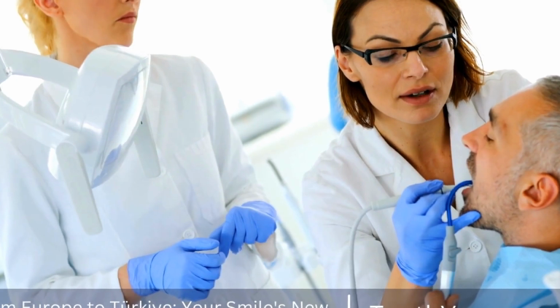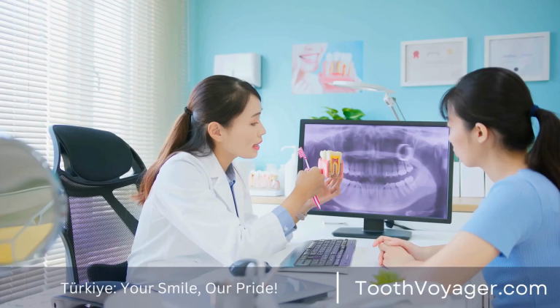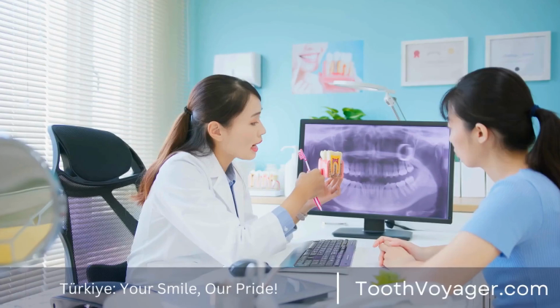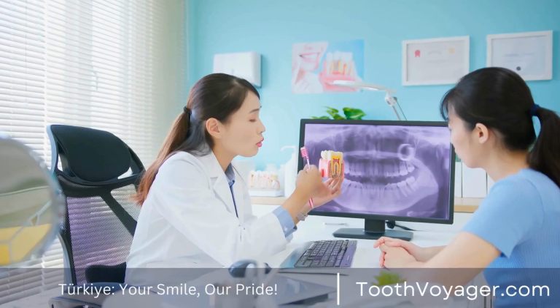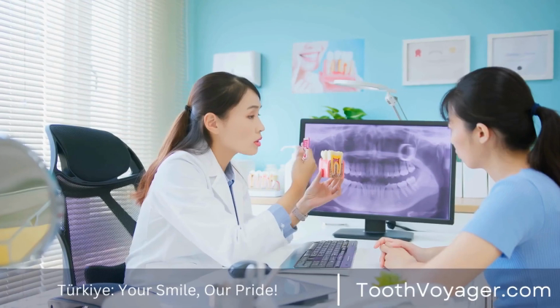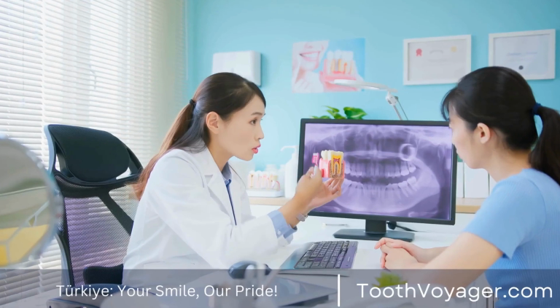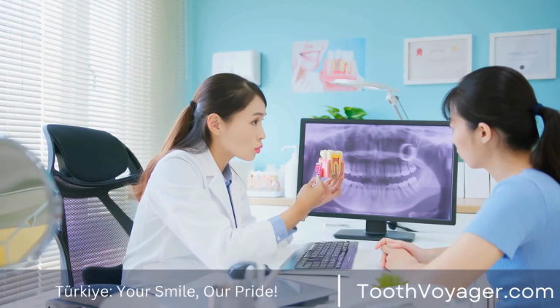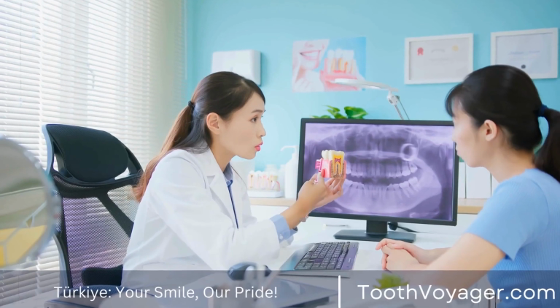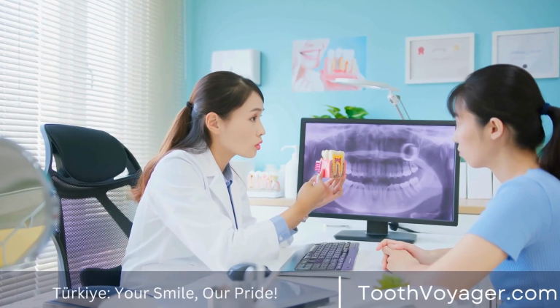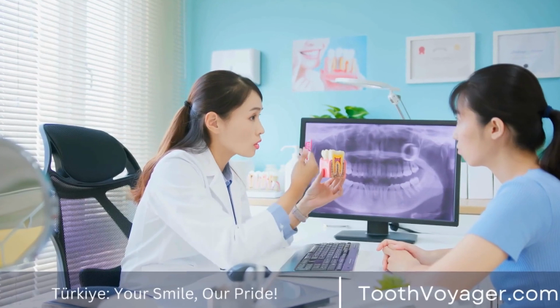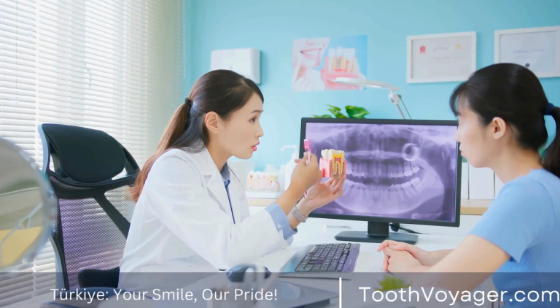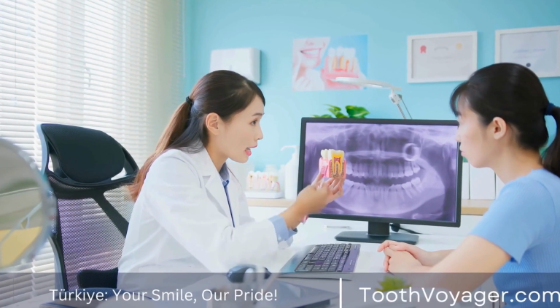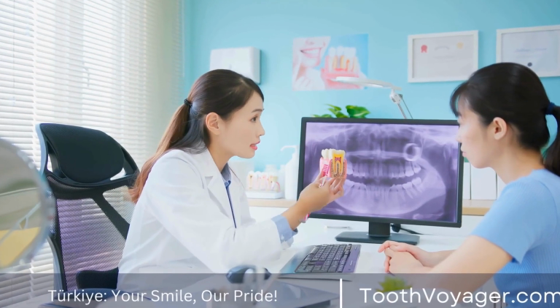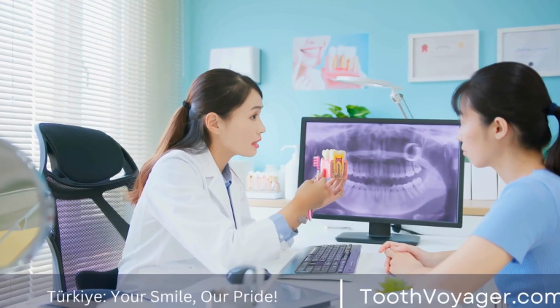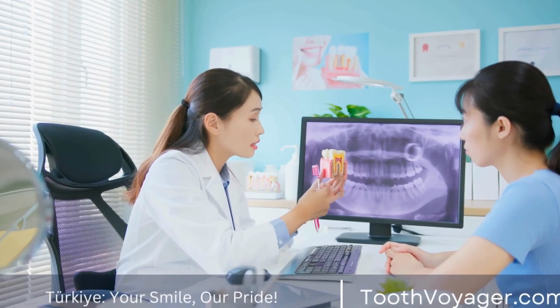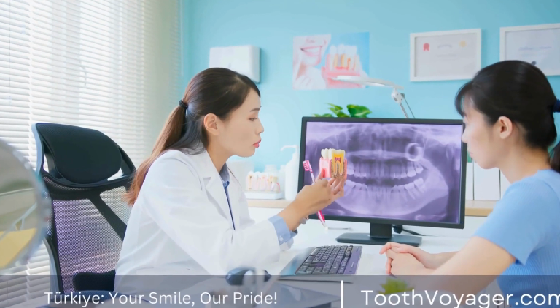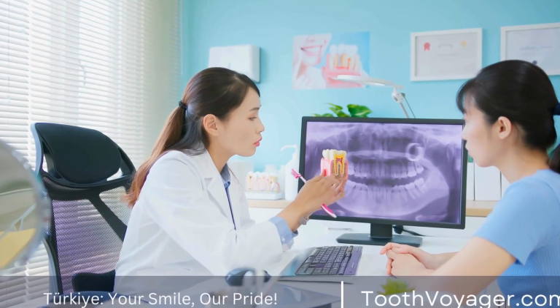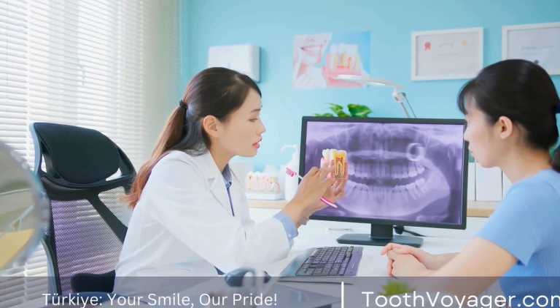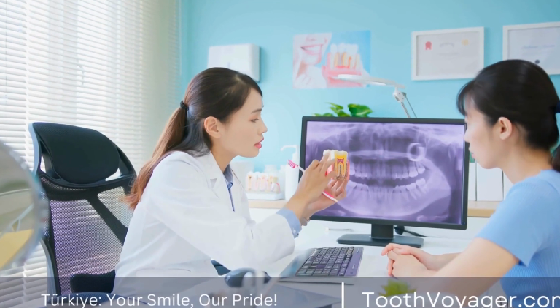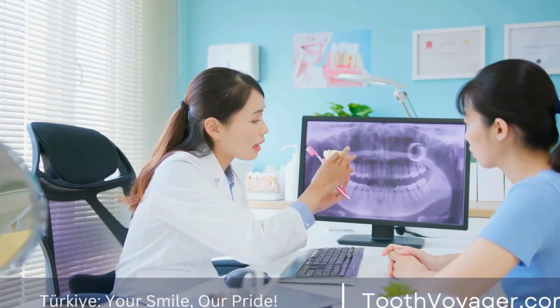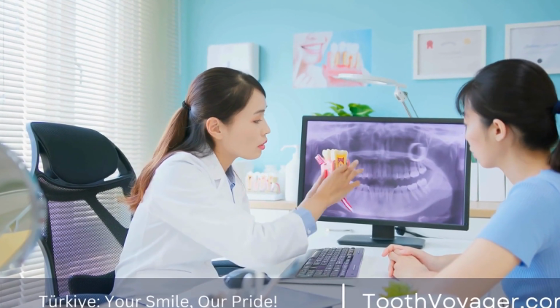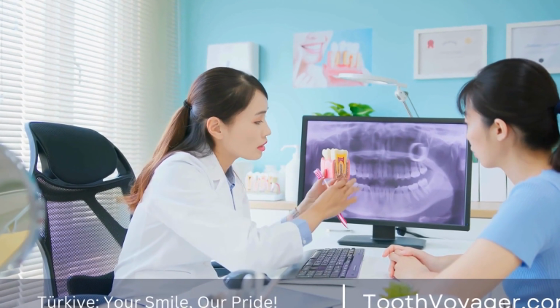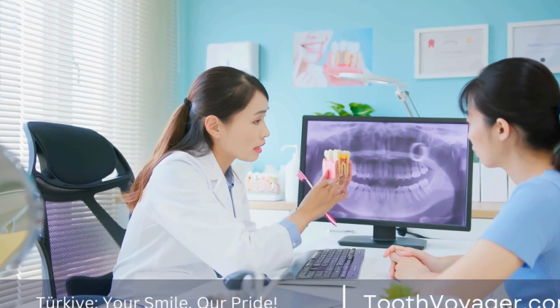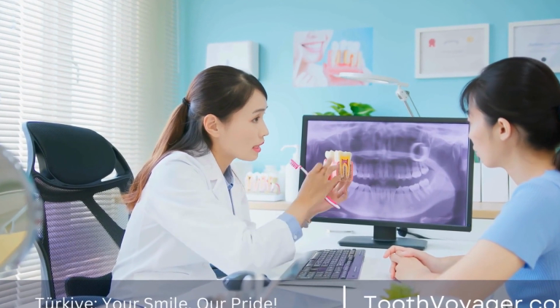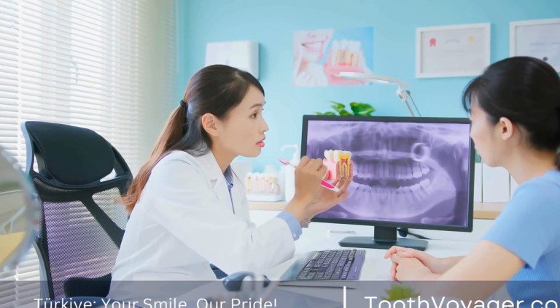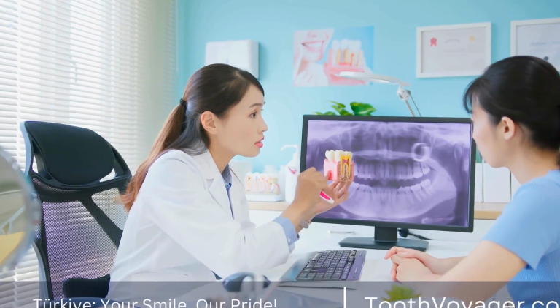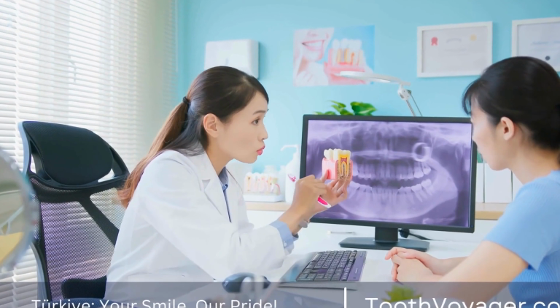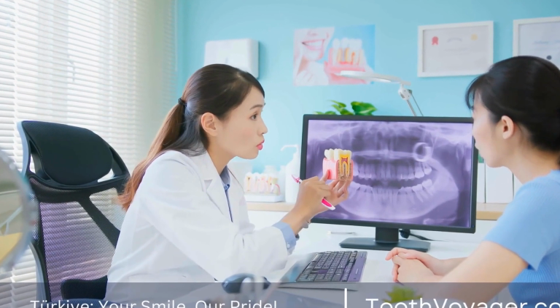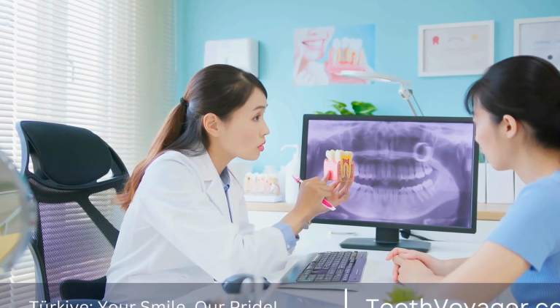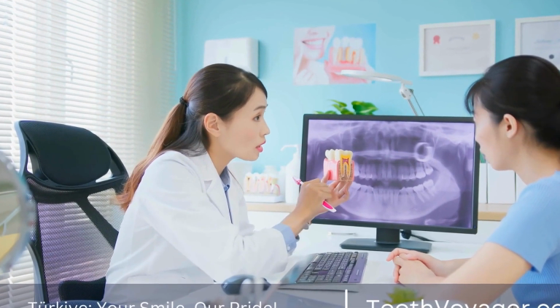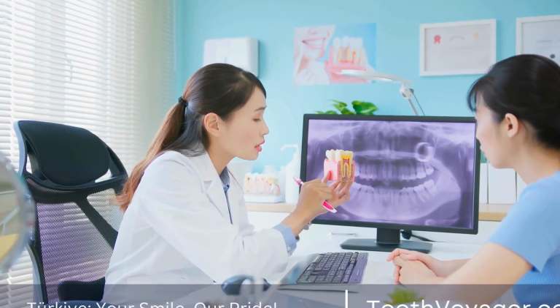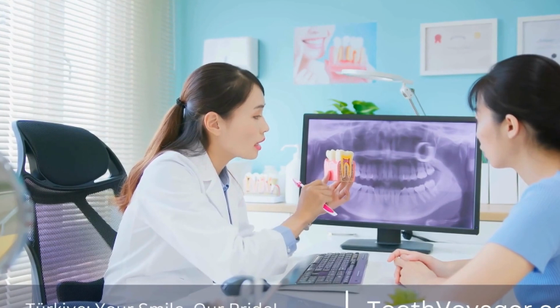They are typically used for fillings in the back teeth, where they can withstand the forces of chewing and grinding.